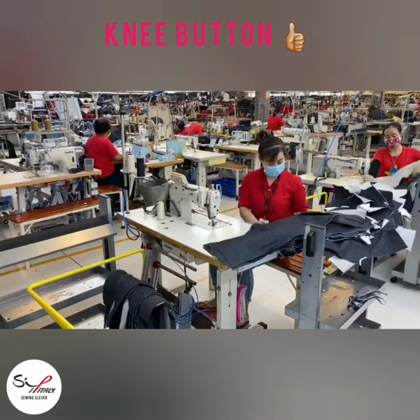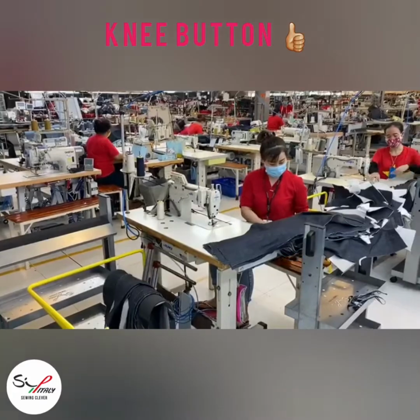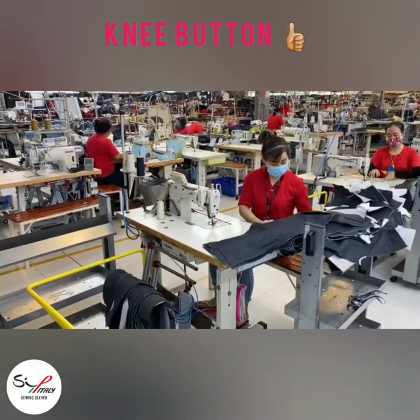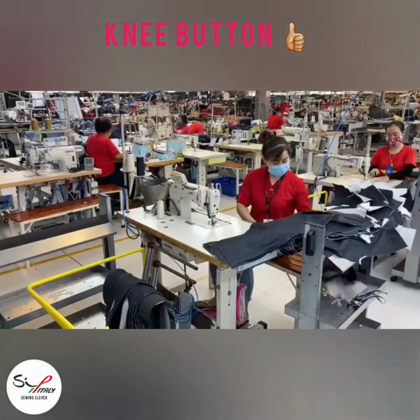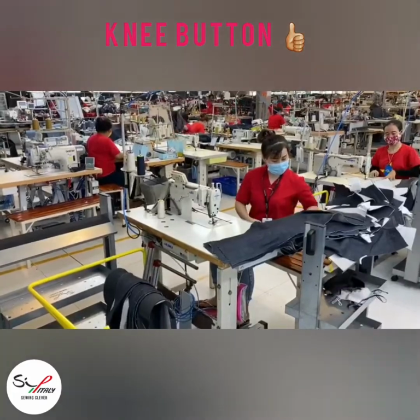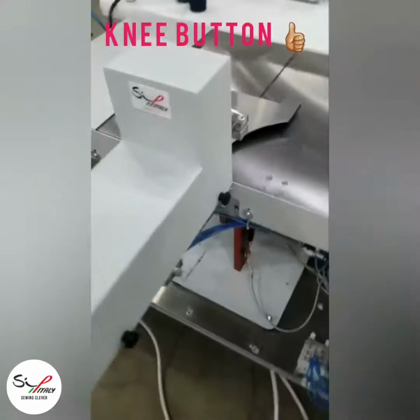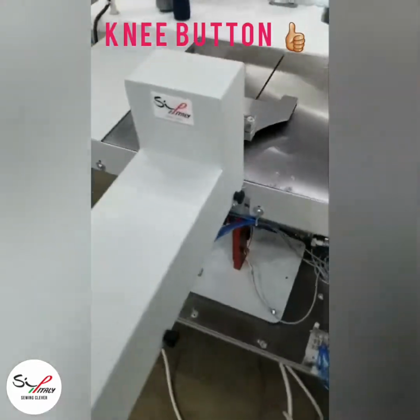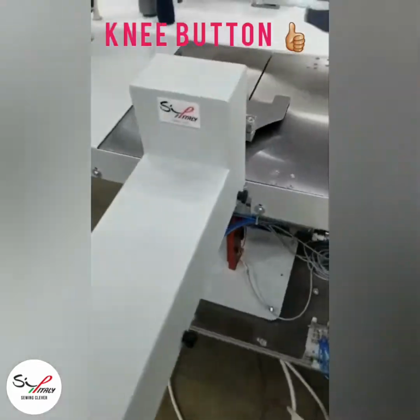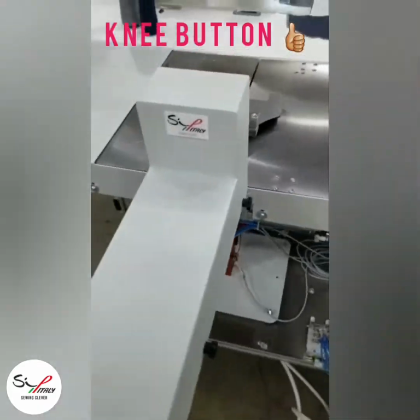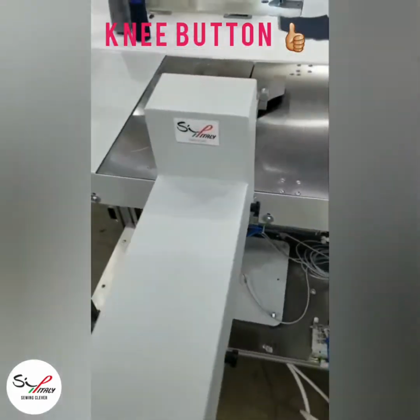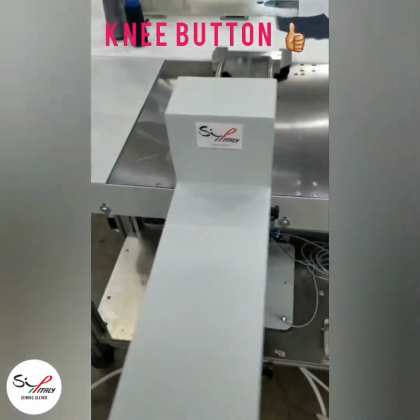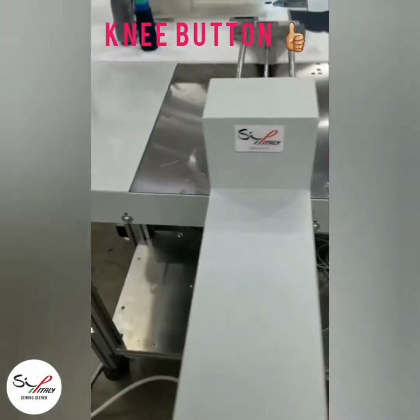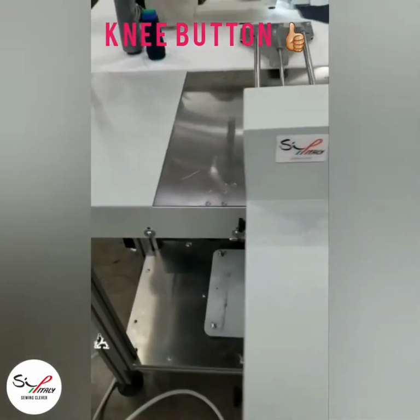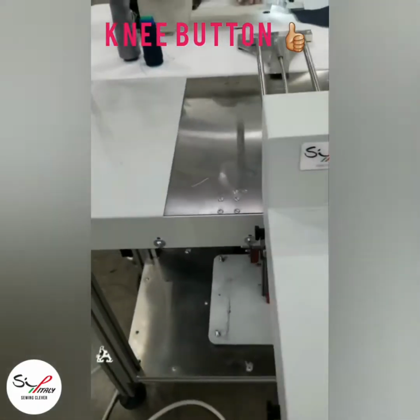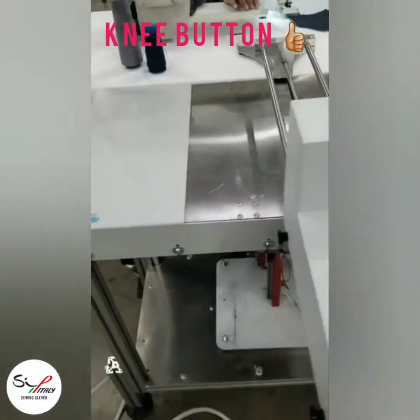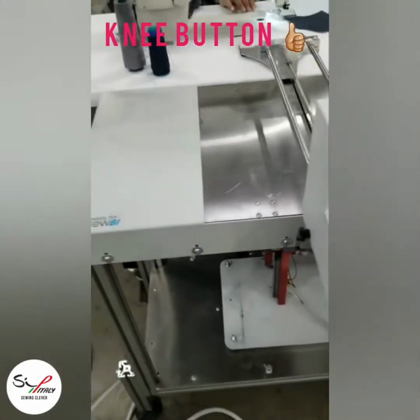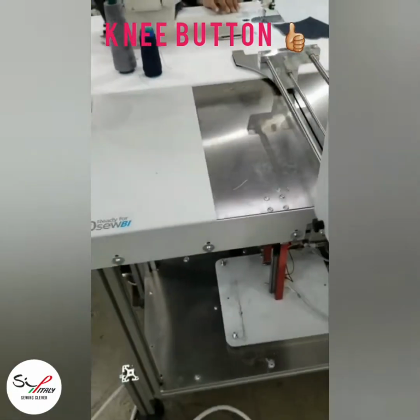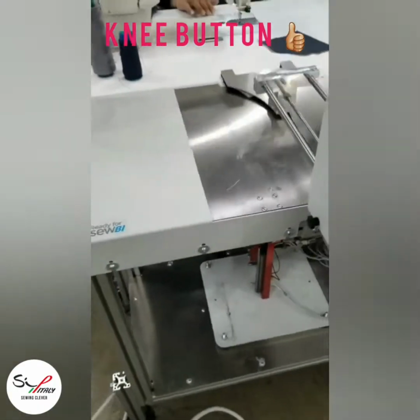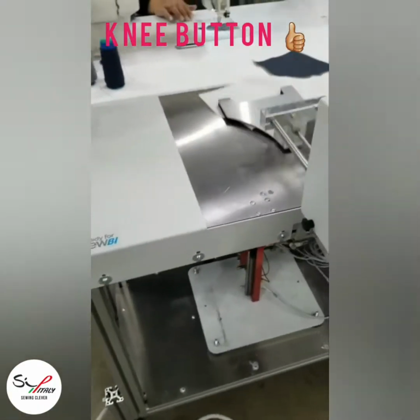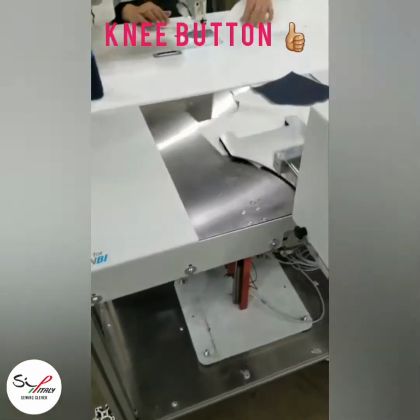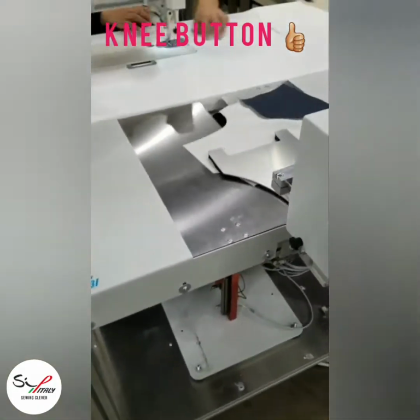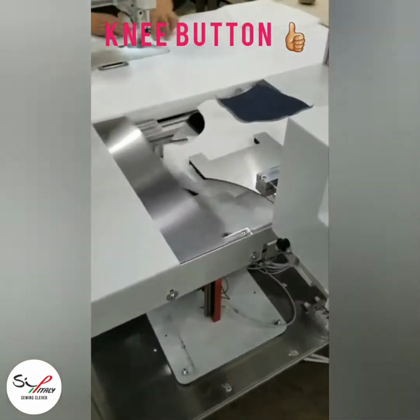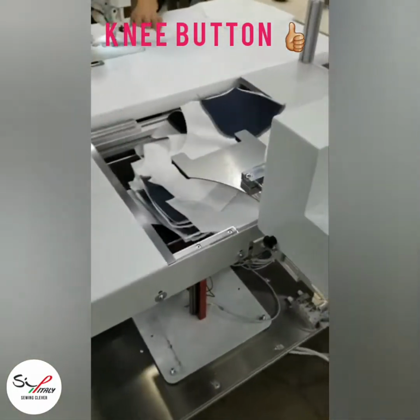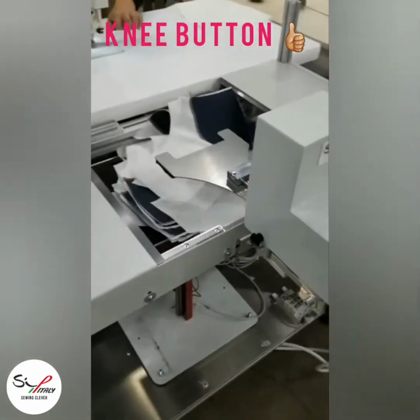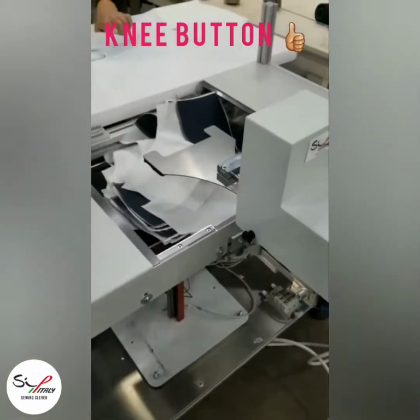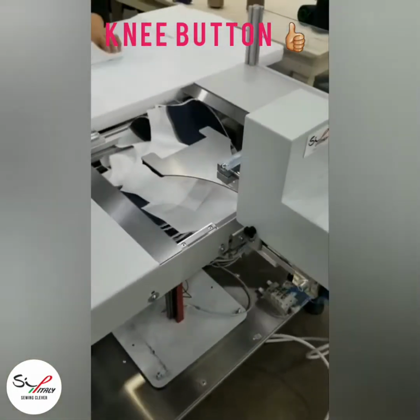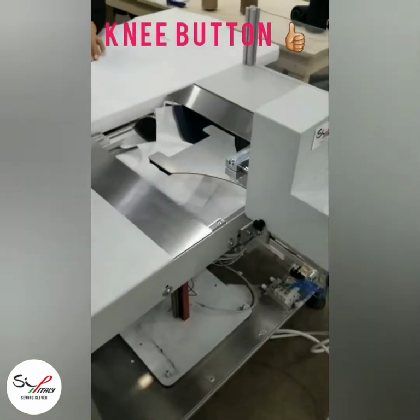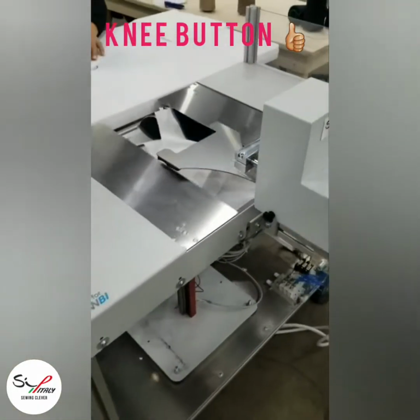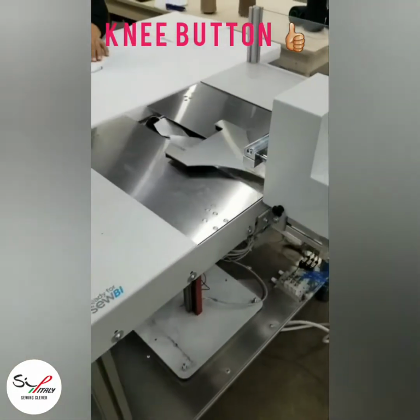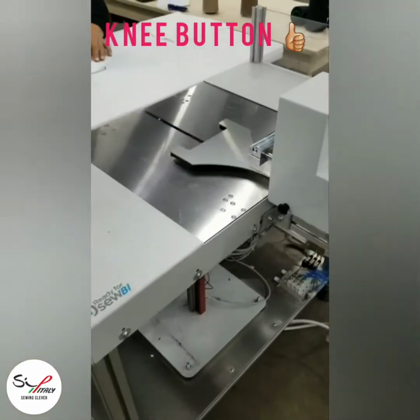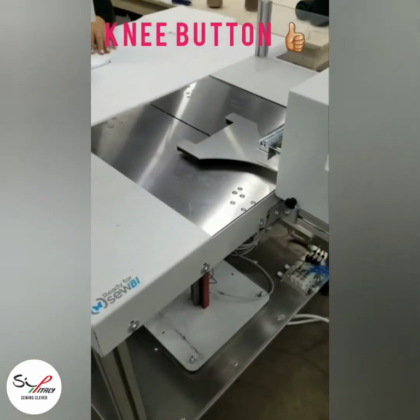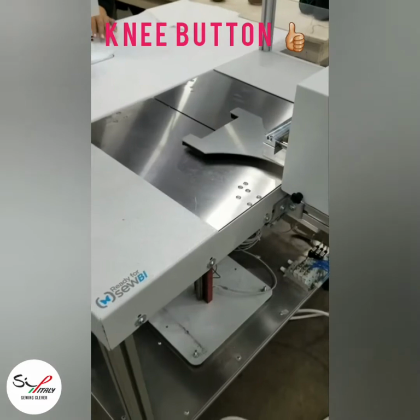The knee button is used to start the stacker sequence.